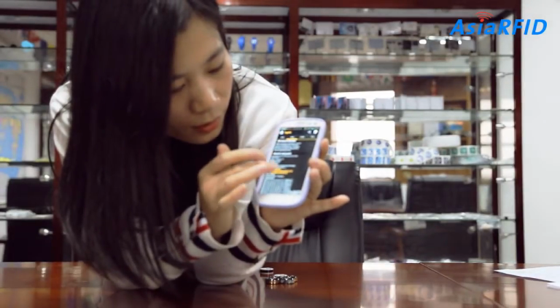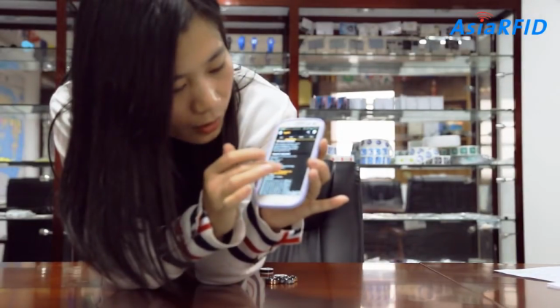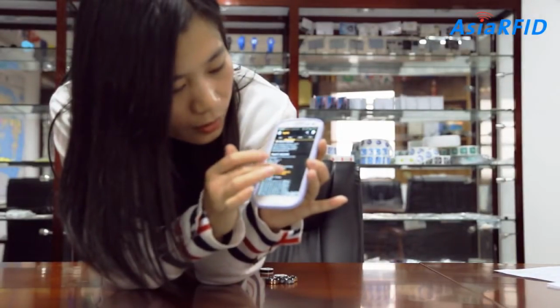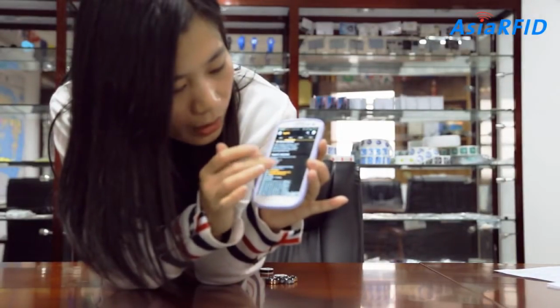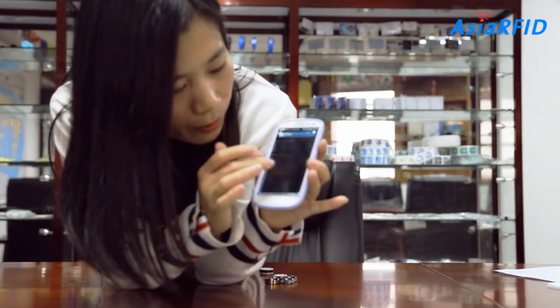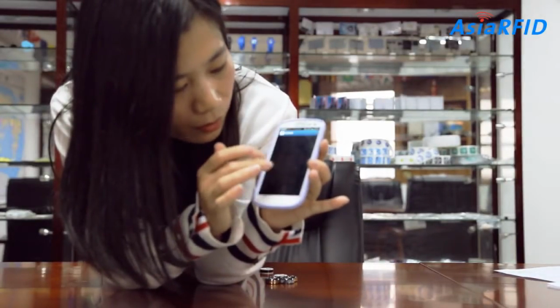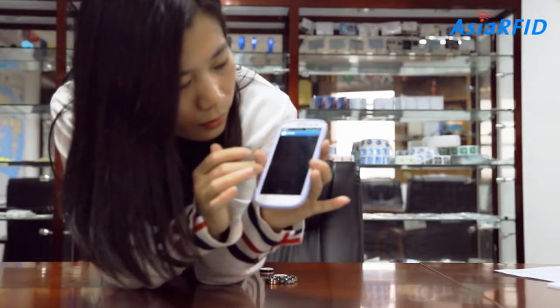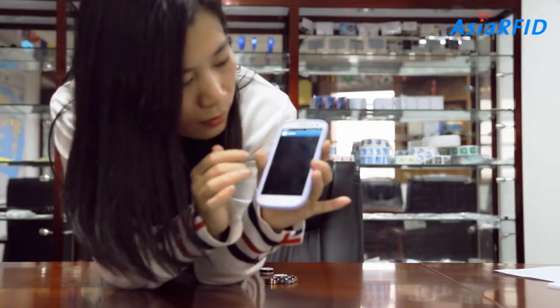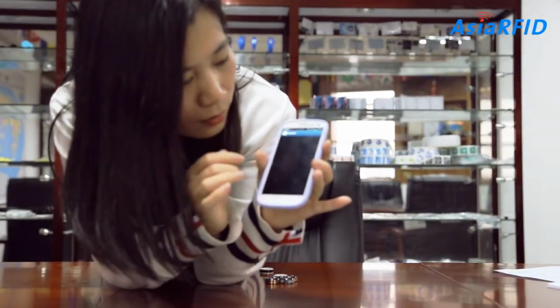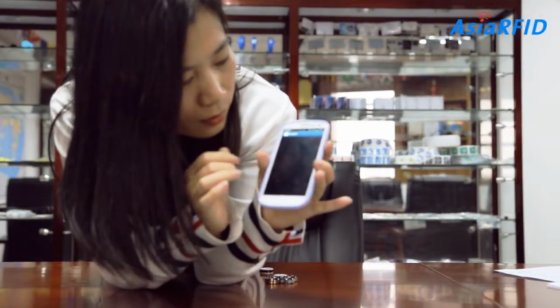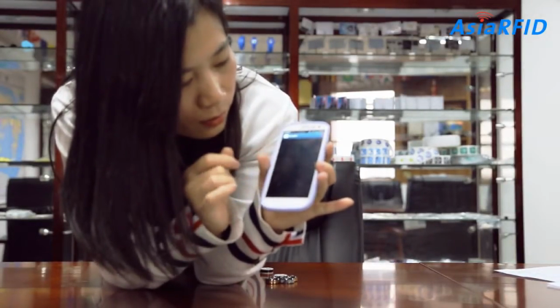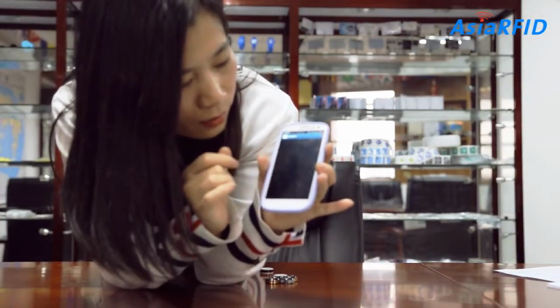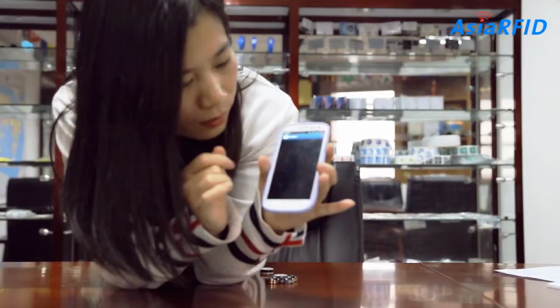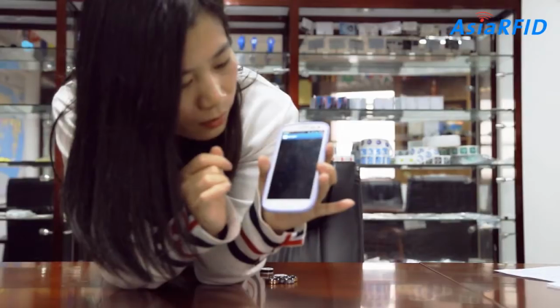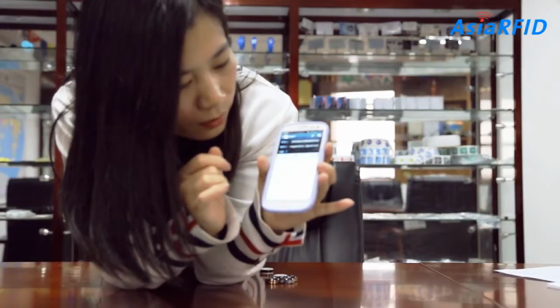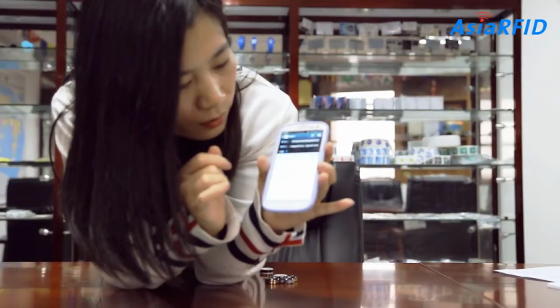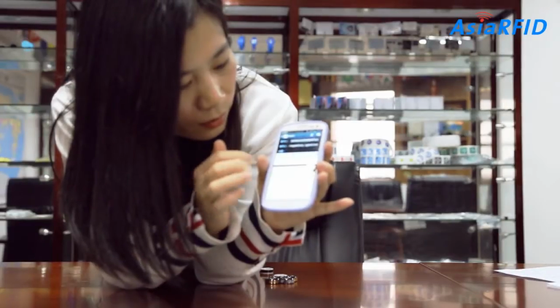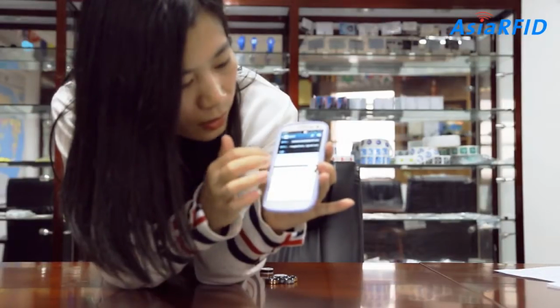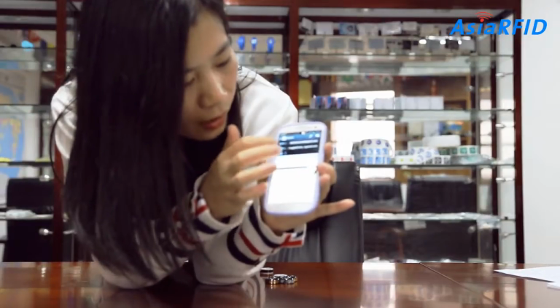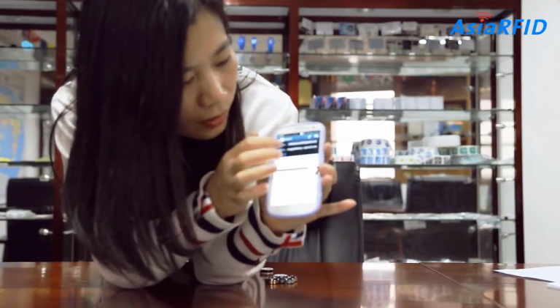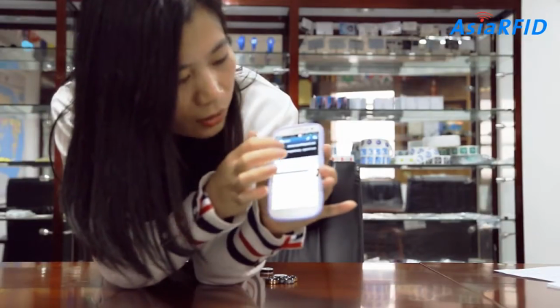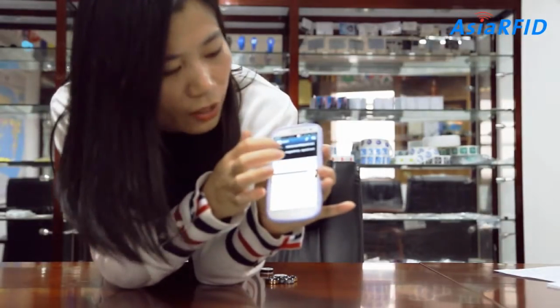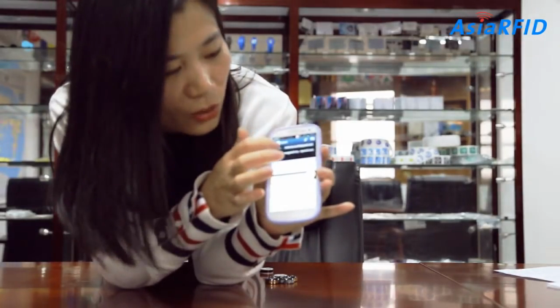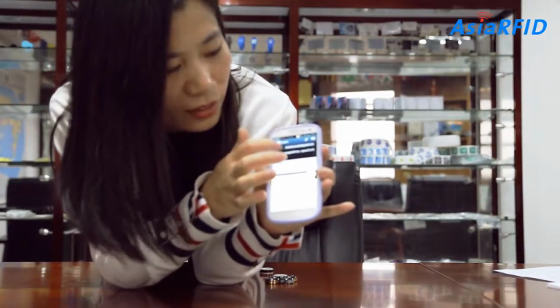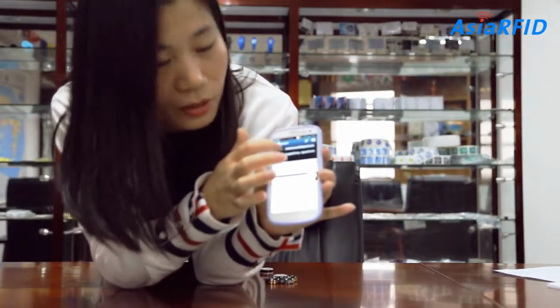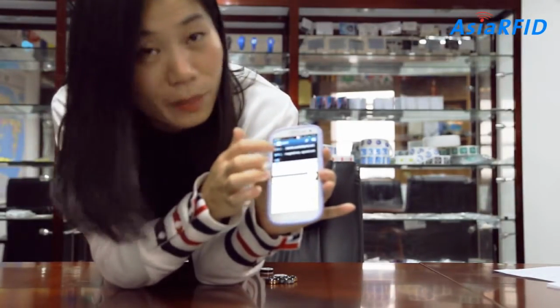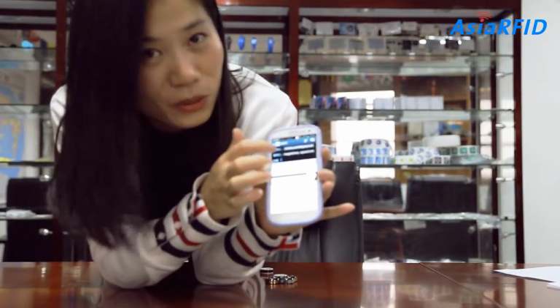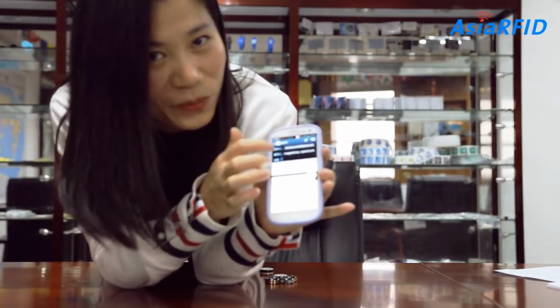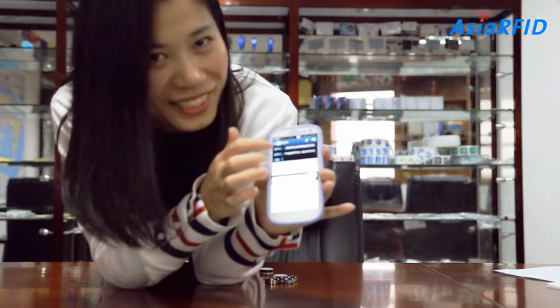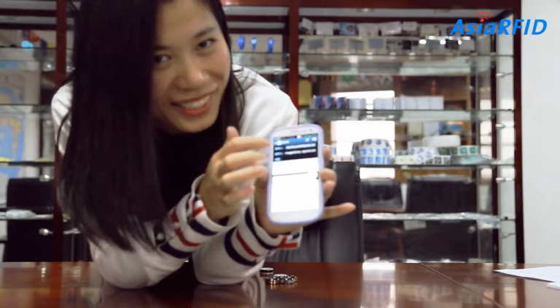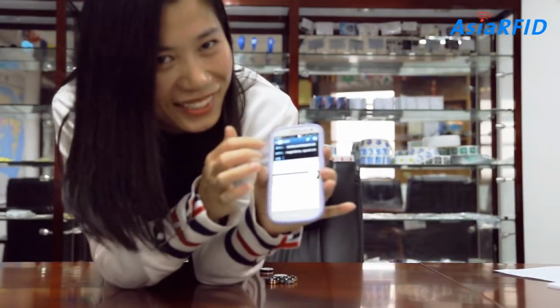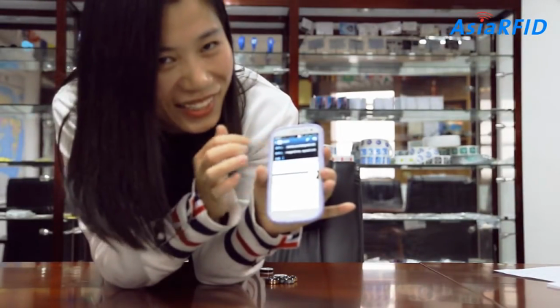This is my email. You can write email to me. It's okay.